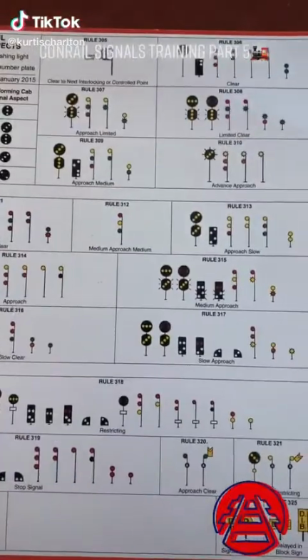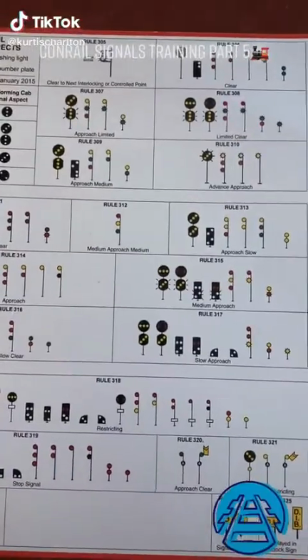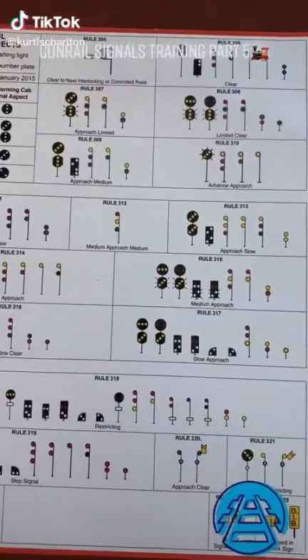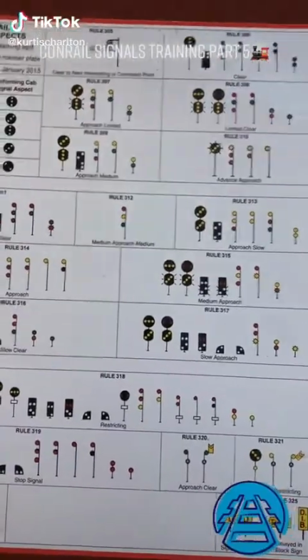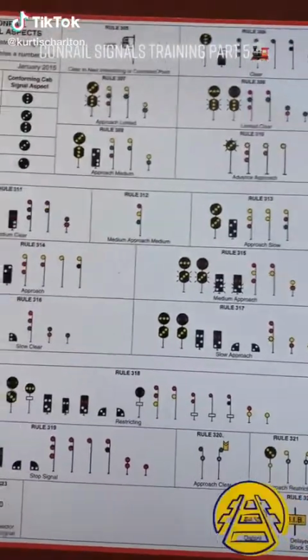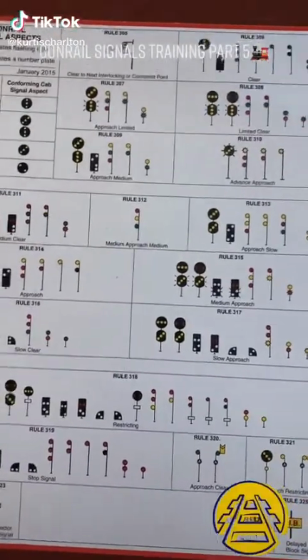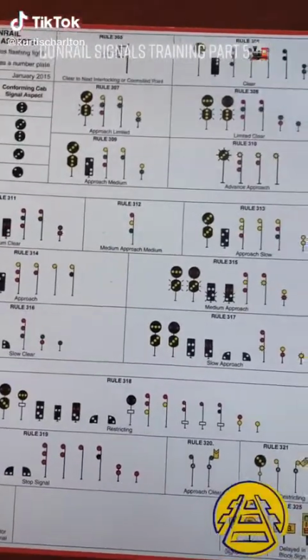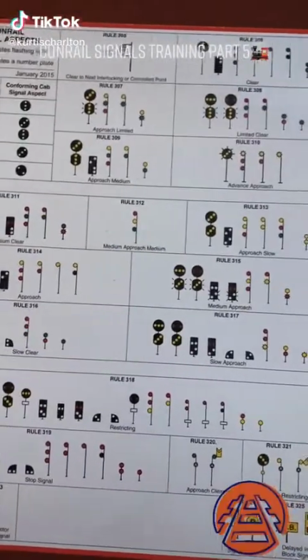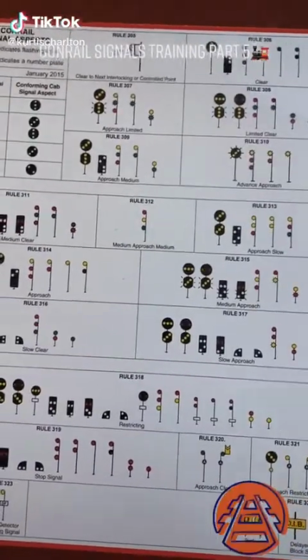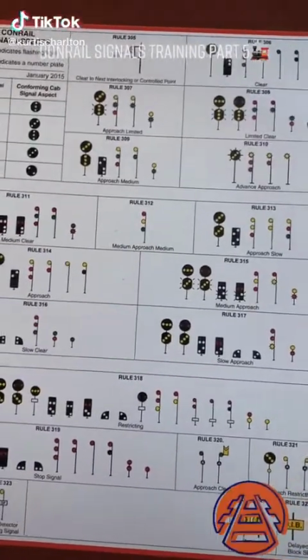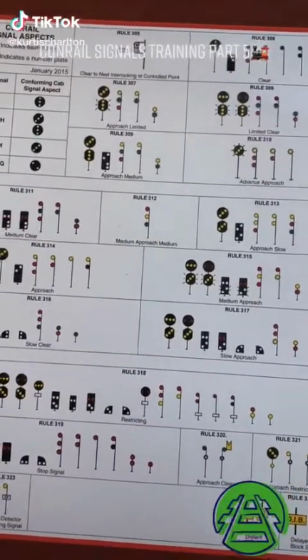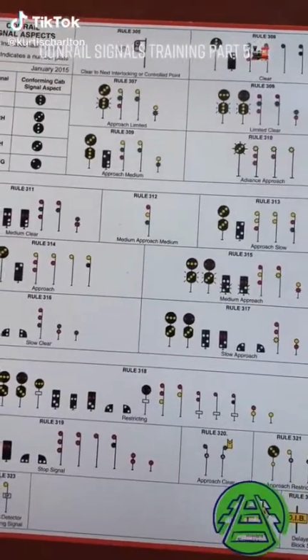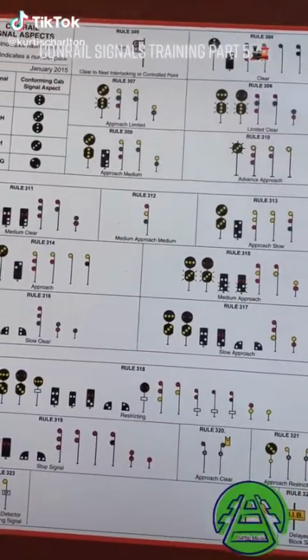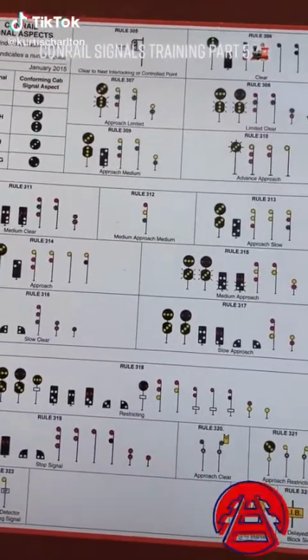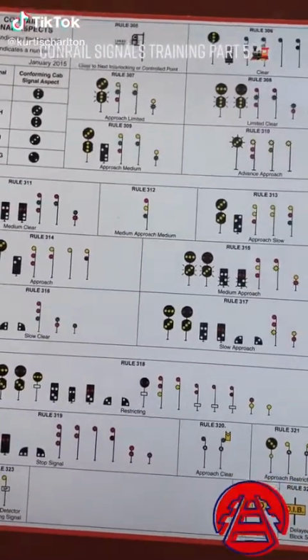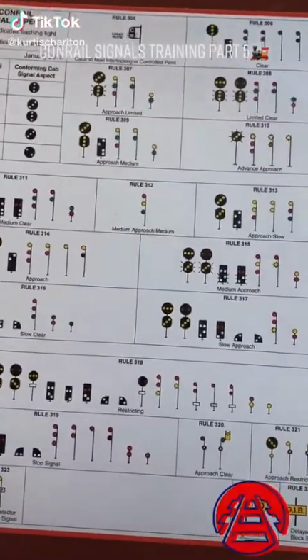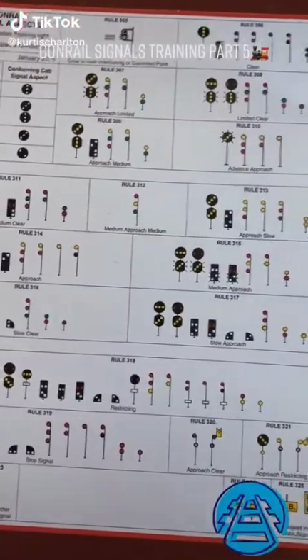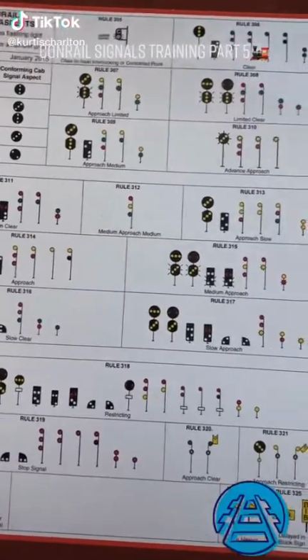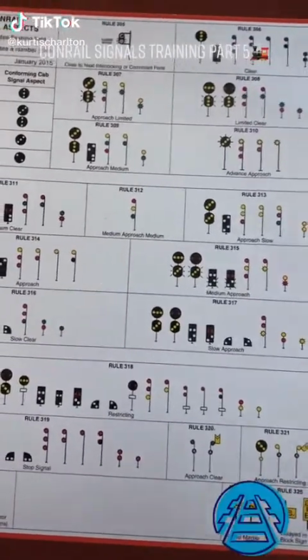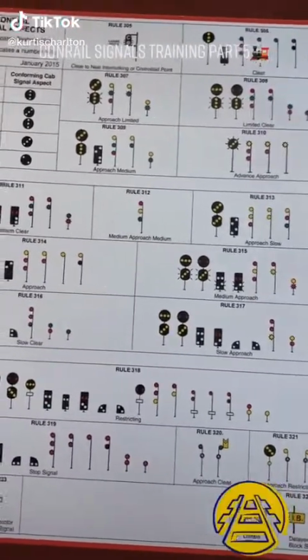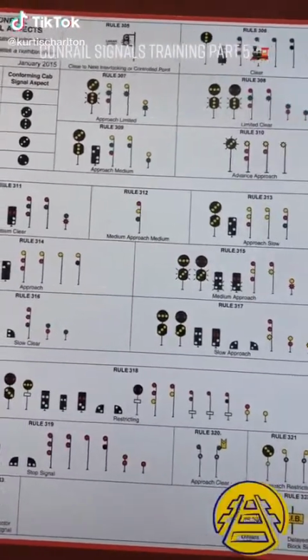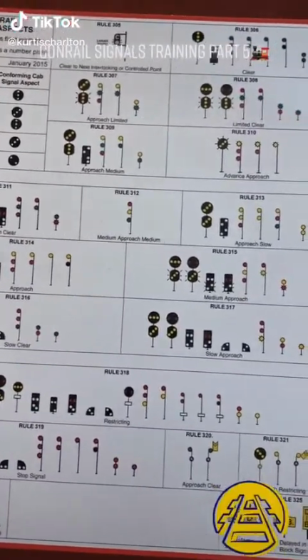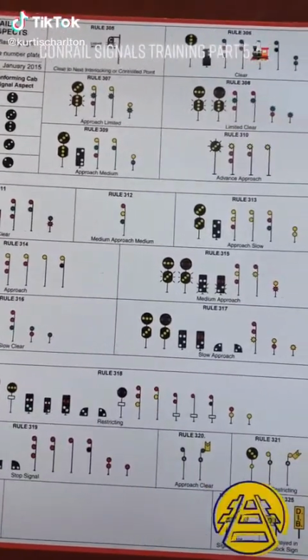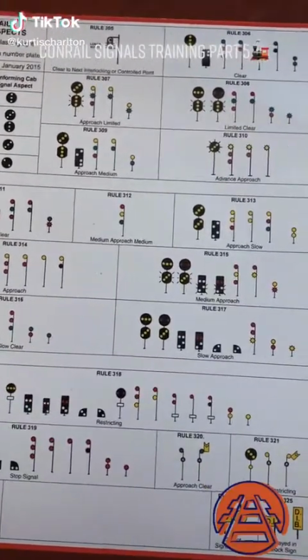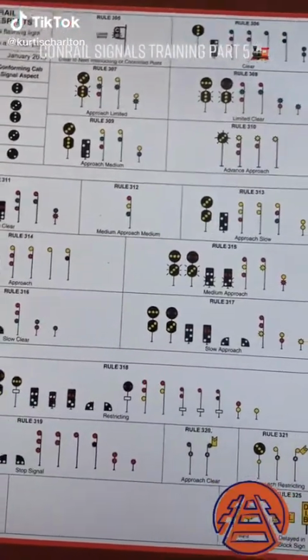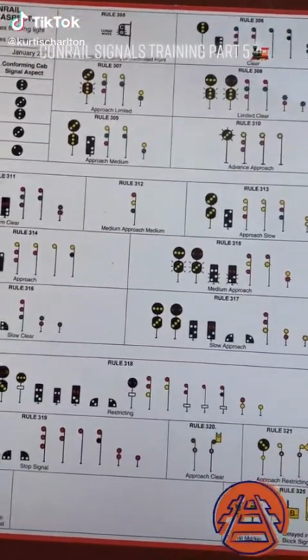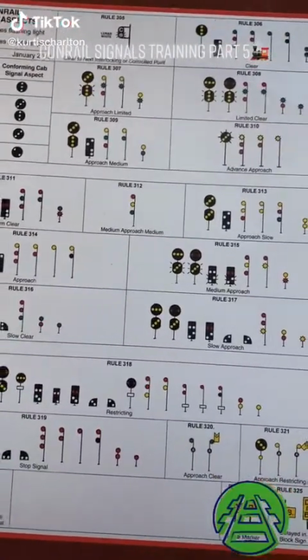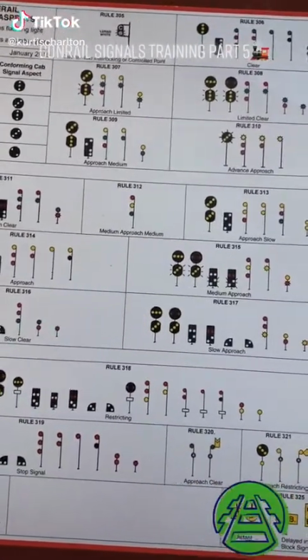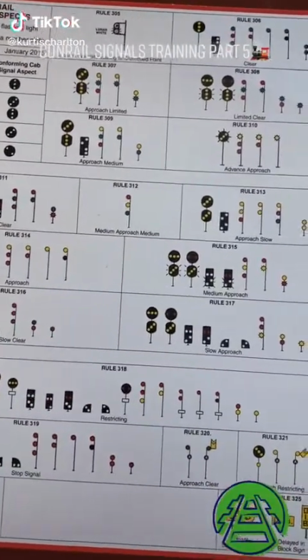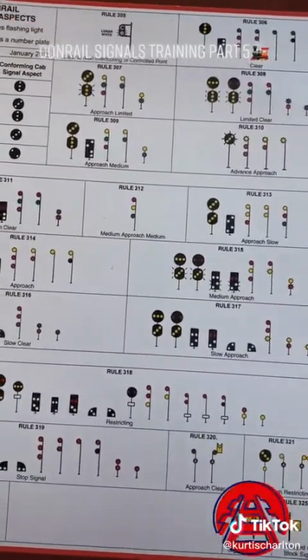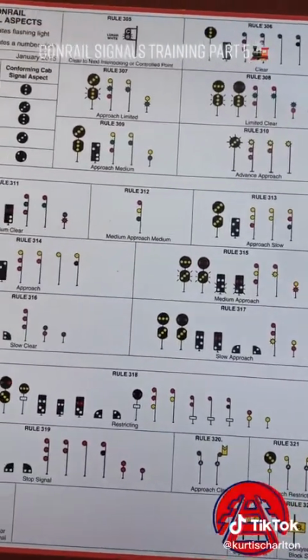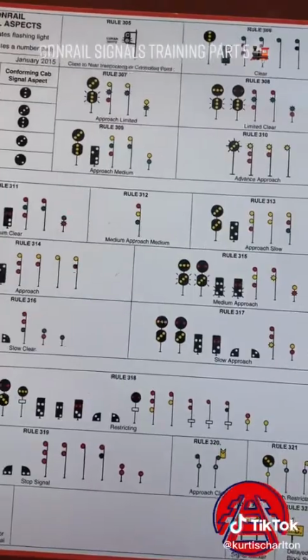So that covers all you need in McDonough as far as color signals go. Let's move on to position signals.